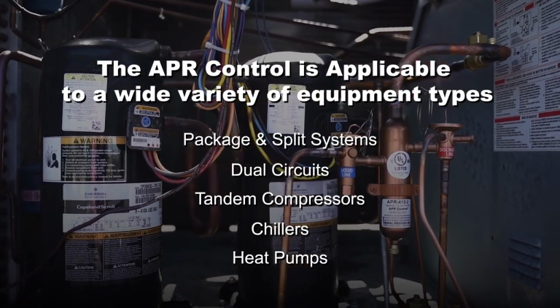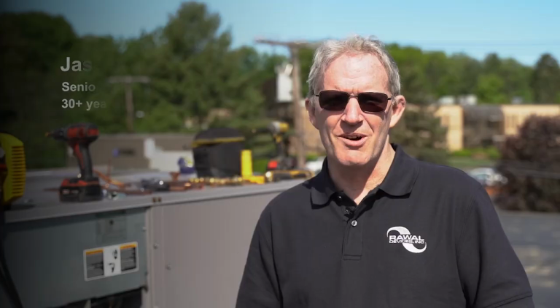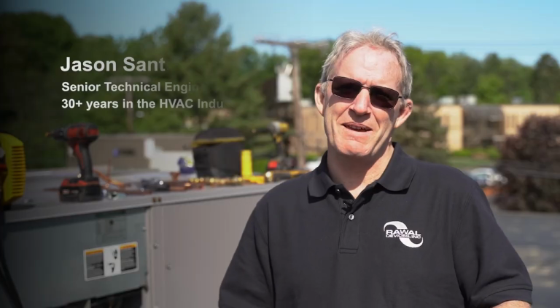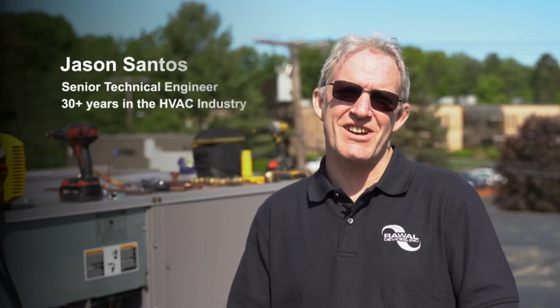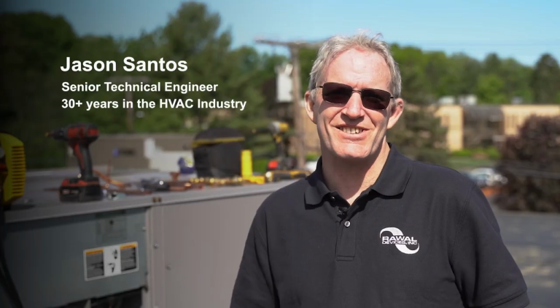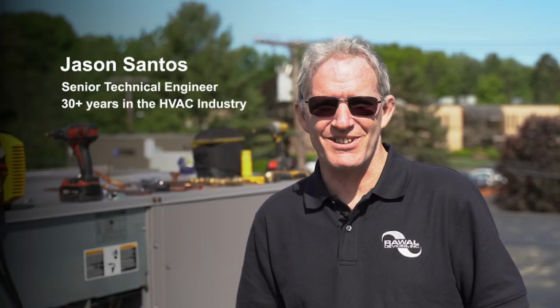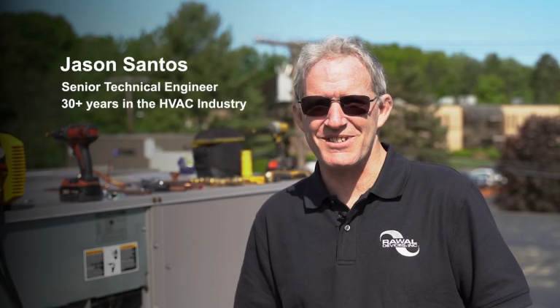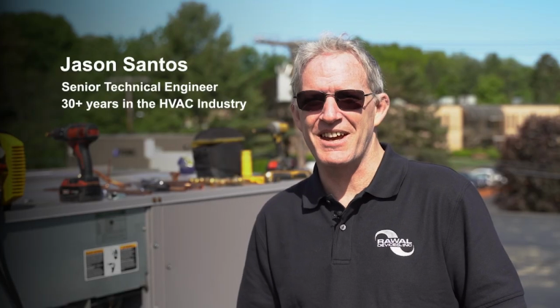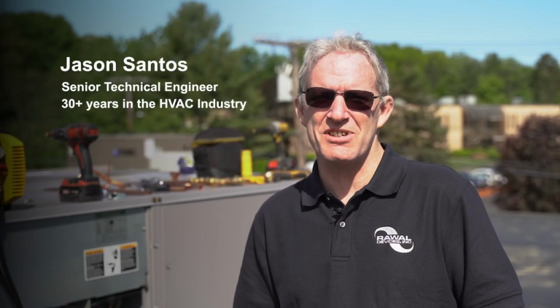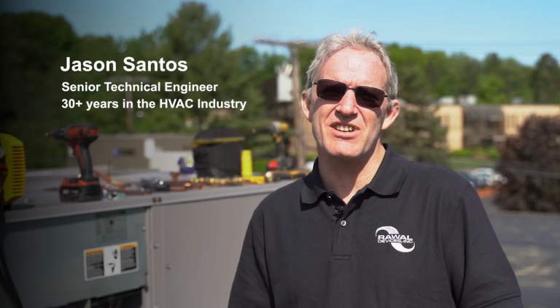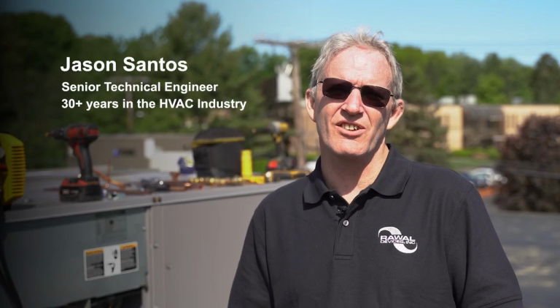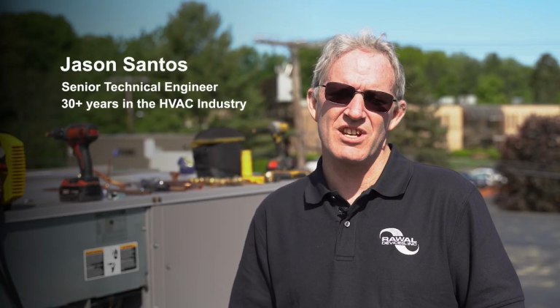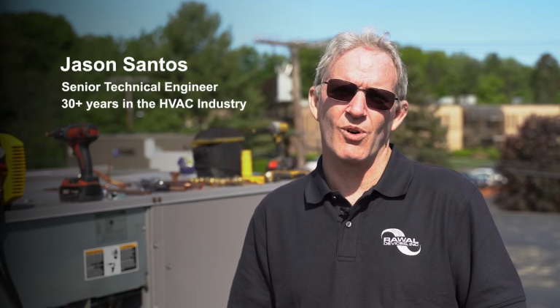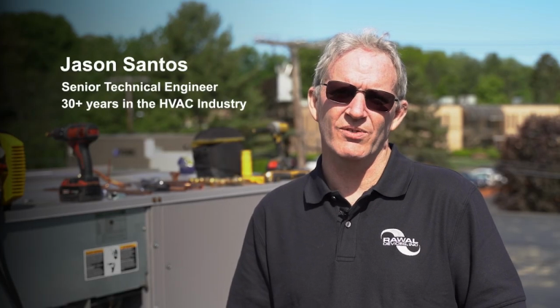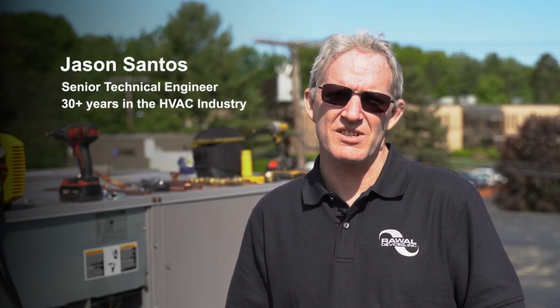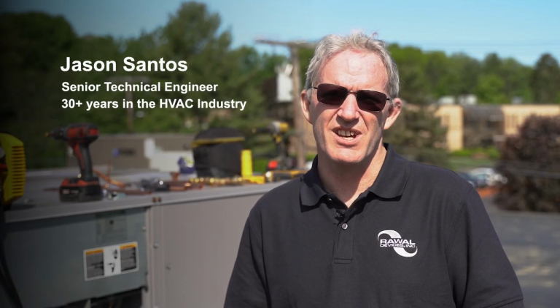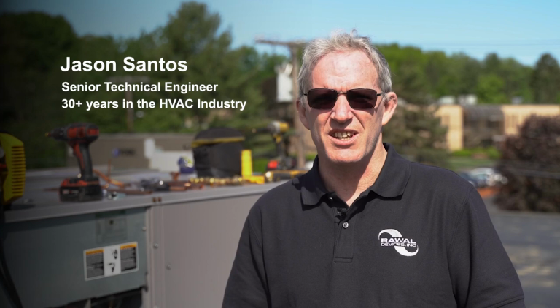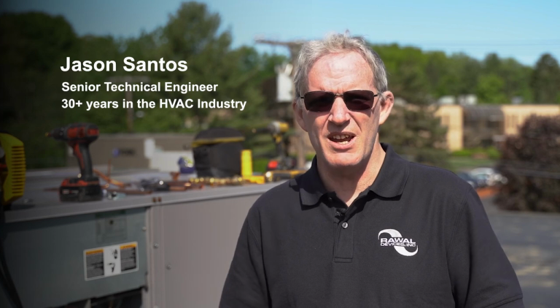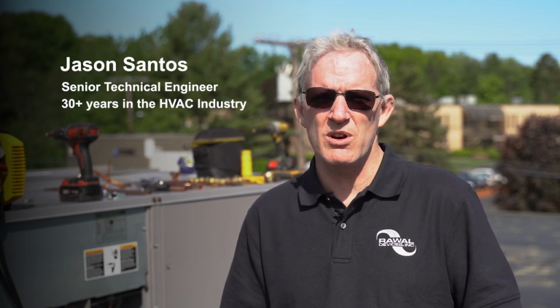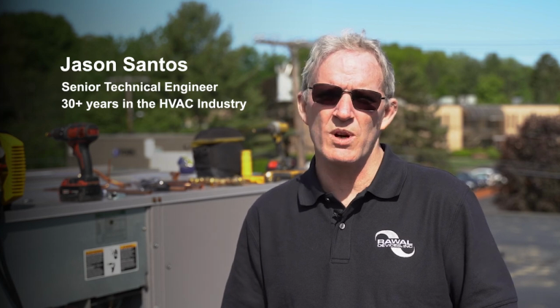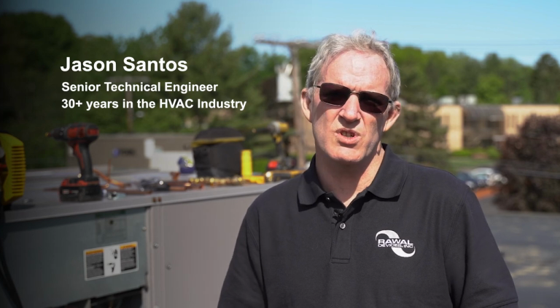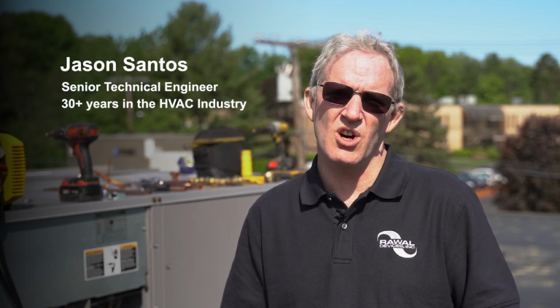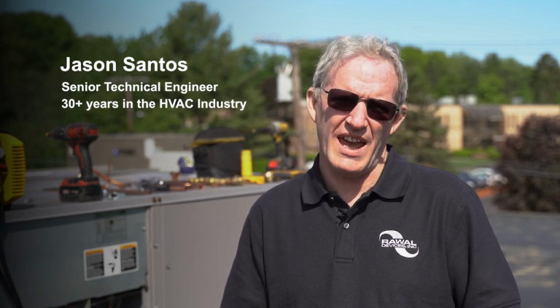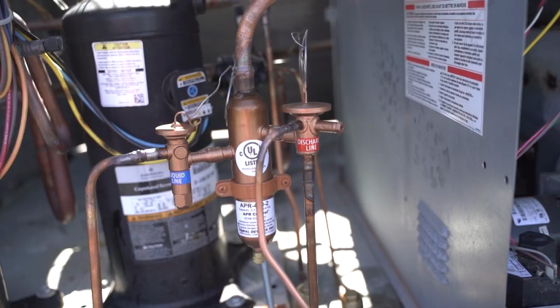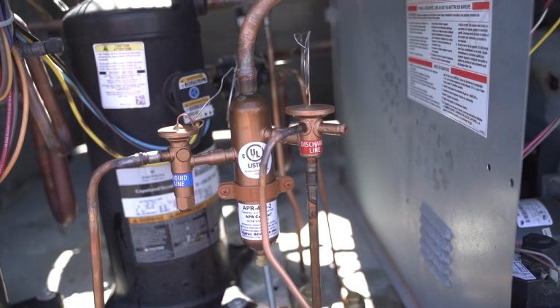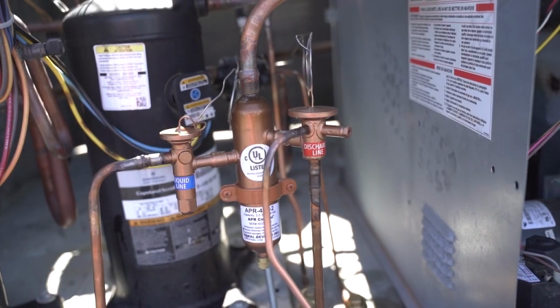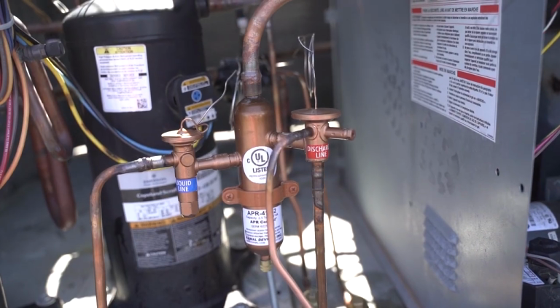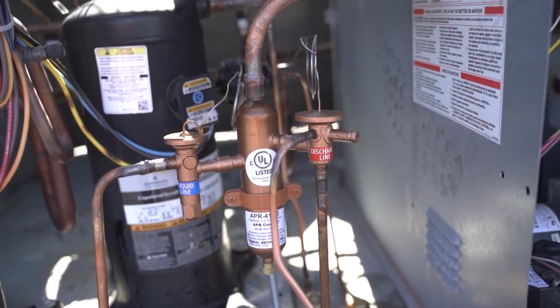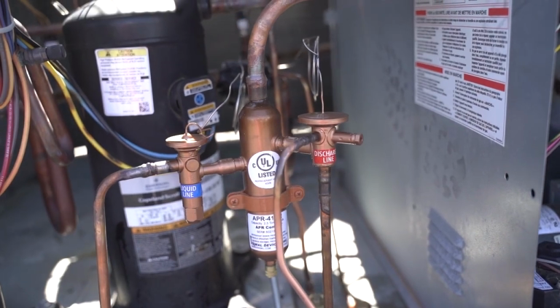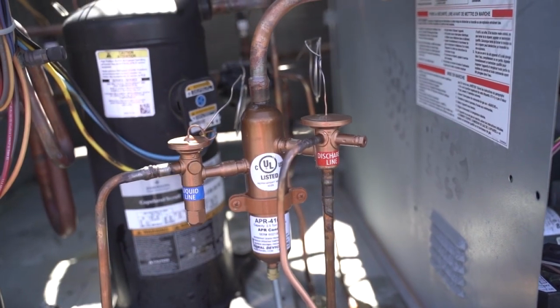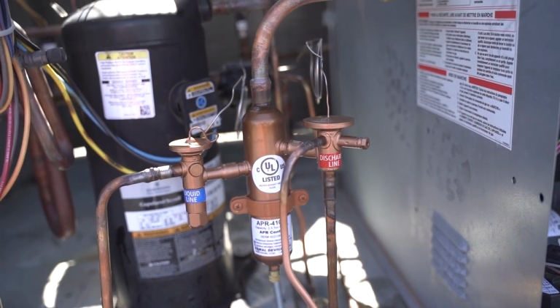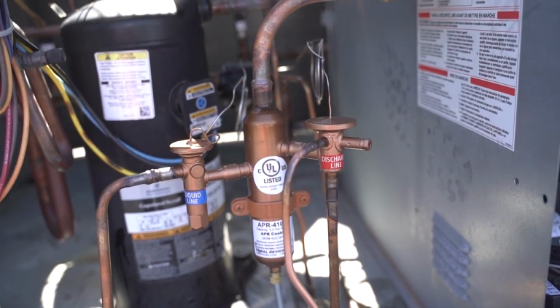Hello, my name is Jason Santos and I am the Senior Technical Engineer for RAW Devices. Today we are going to install the APR control in a rooftop unit.